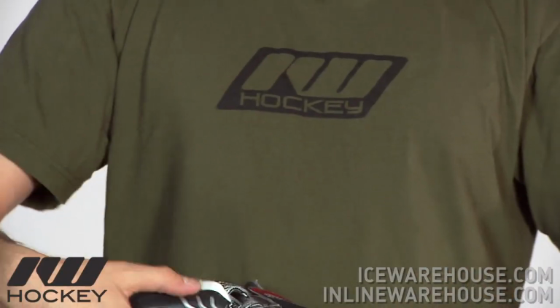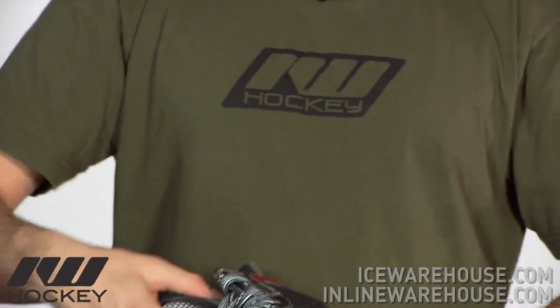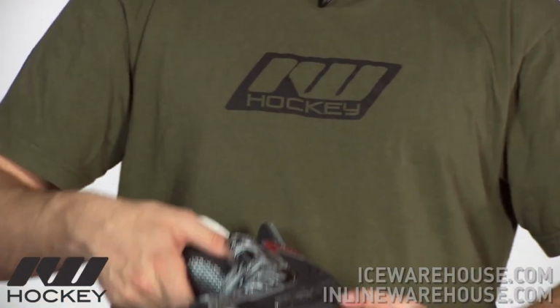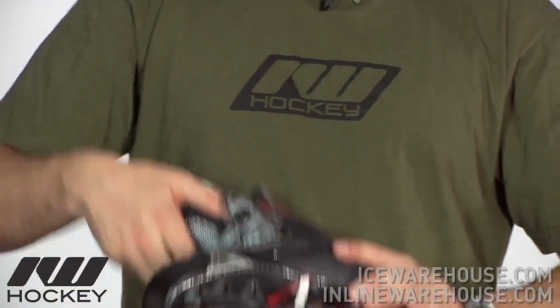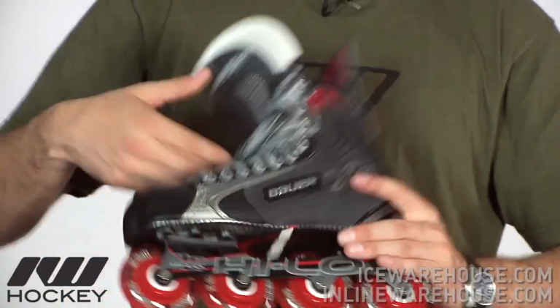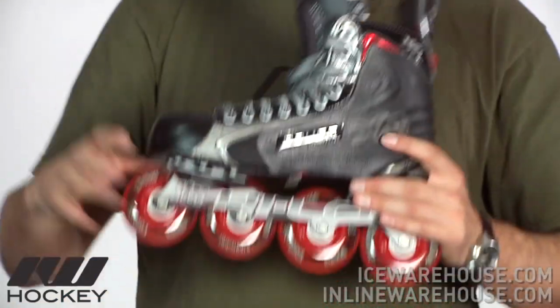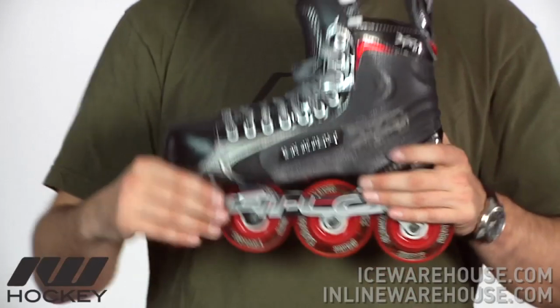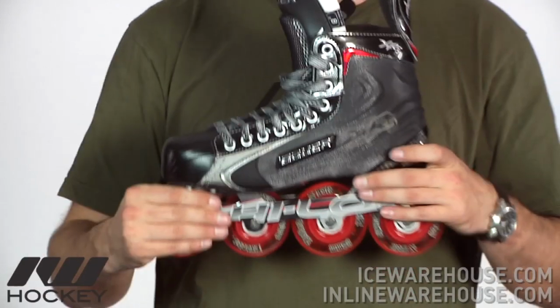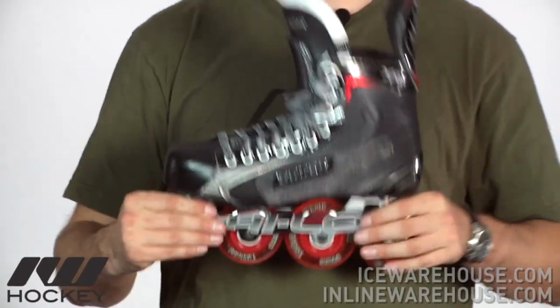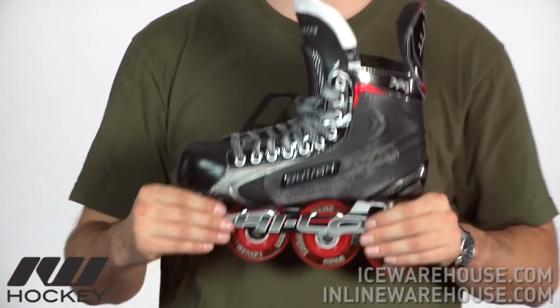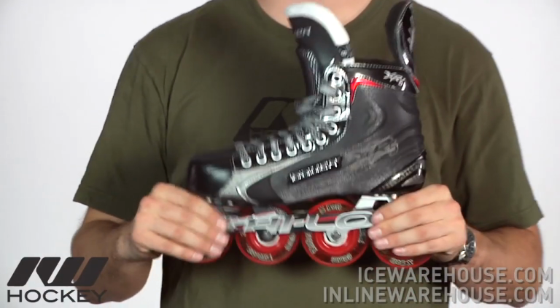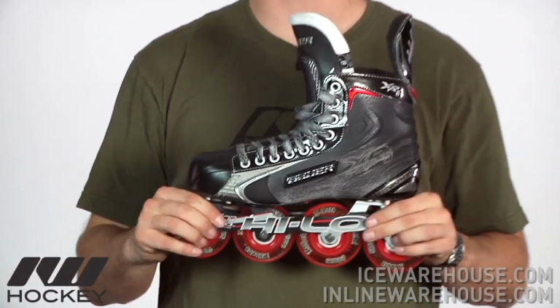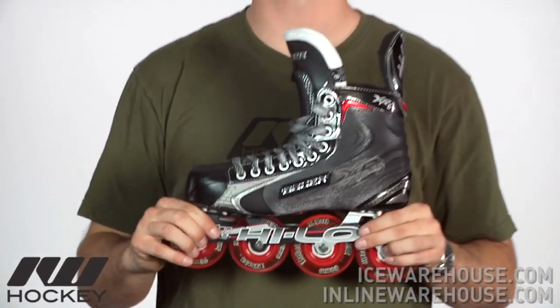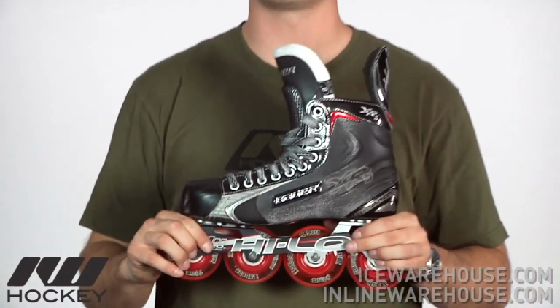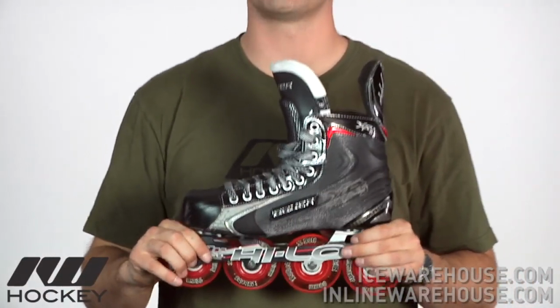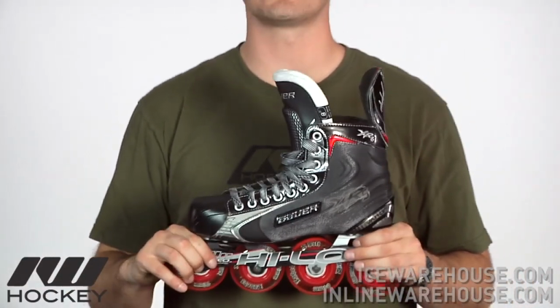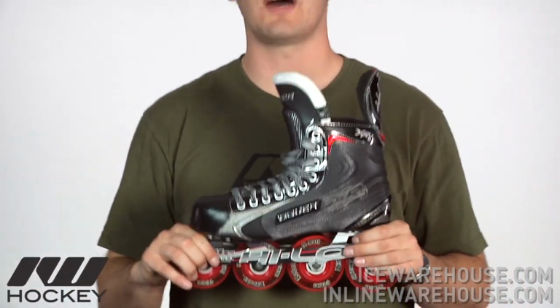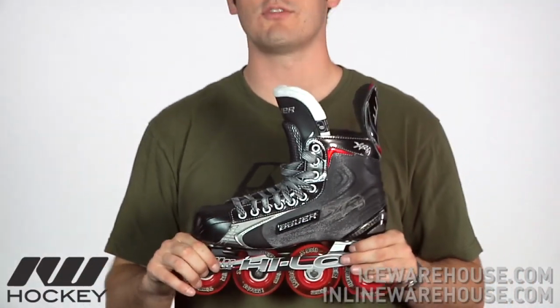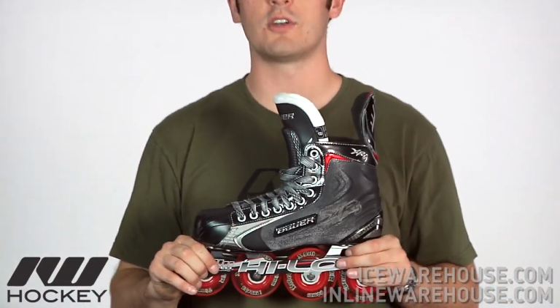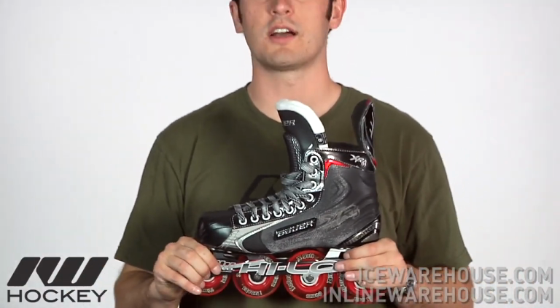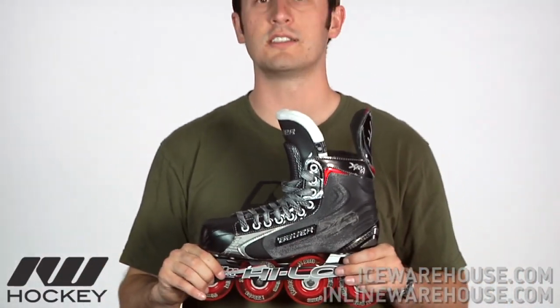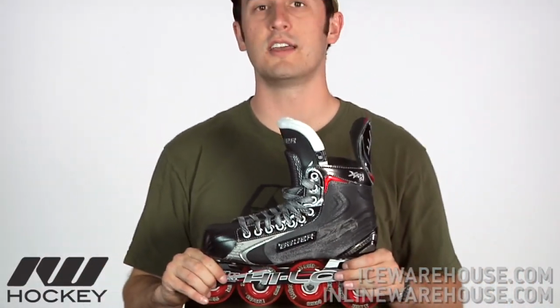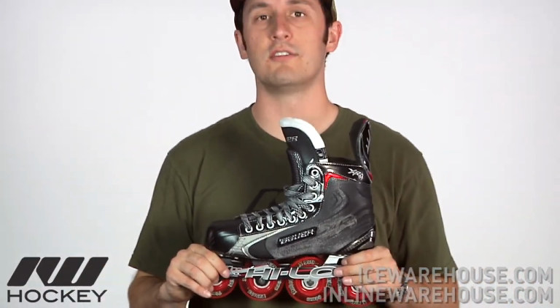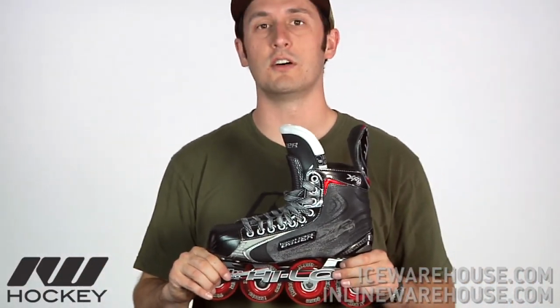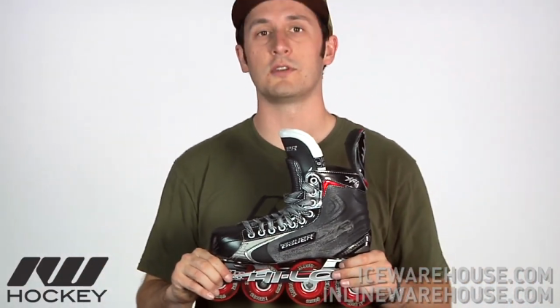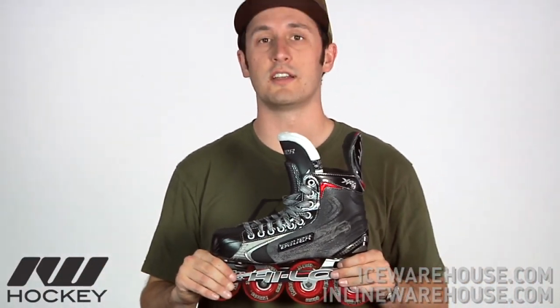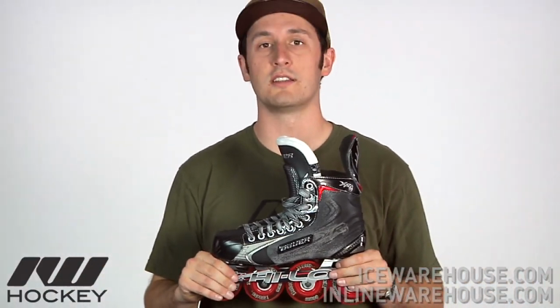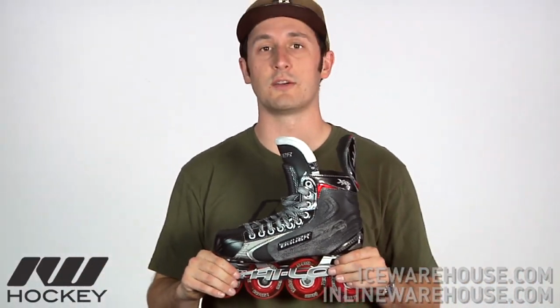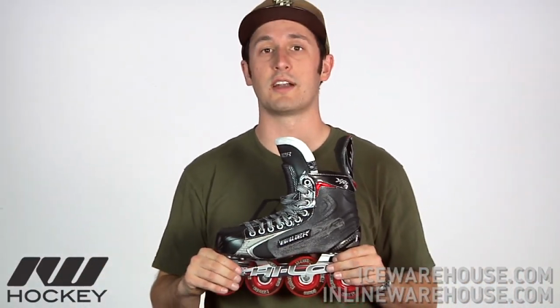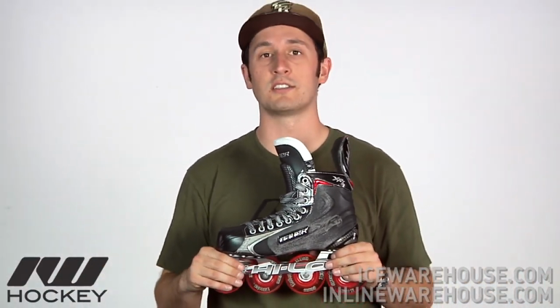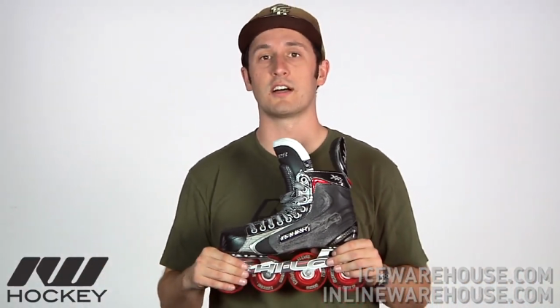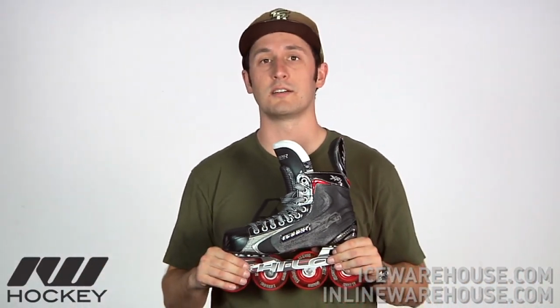So that's been just a quick look at the Bauer Vapor RX5 Roller Hockey Skate, available here at inlinewarehouse.com.